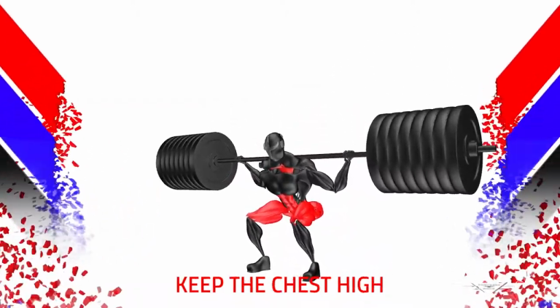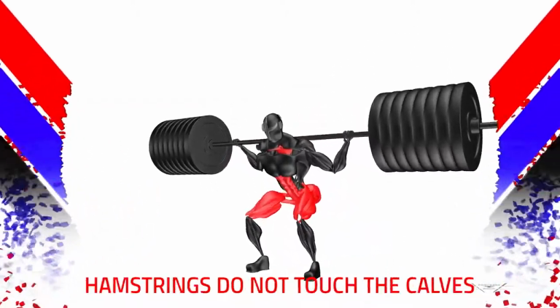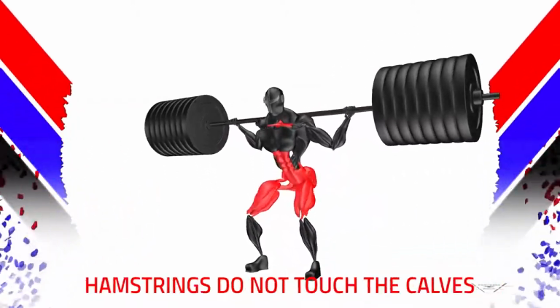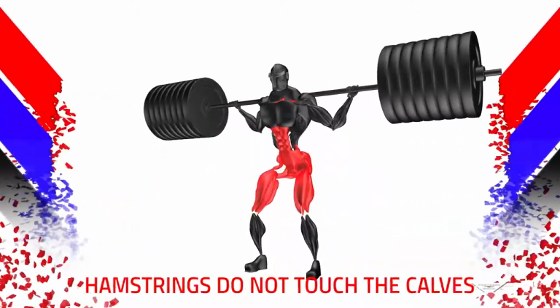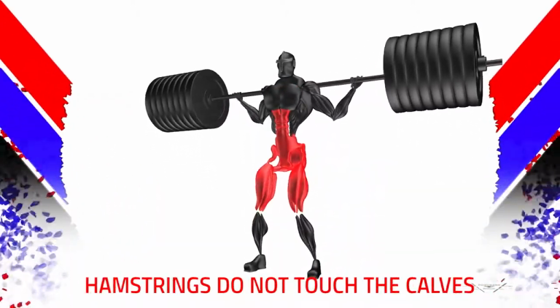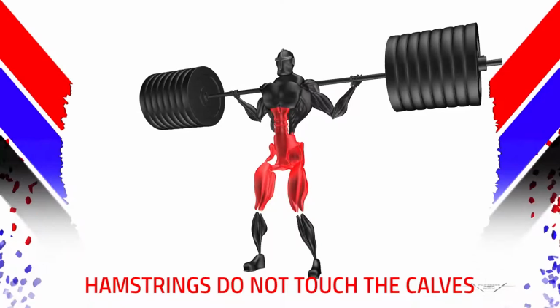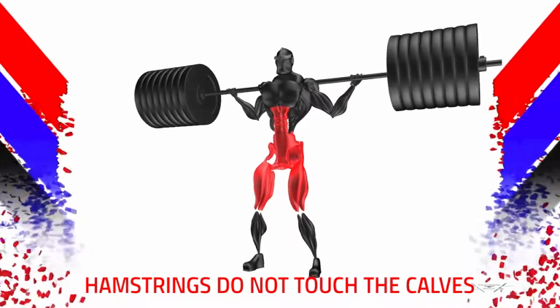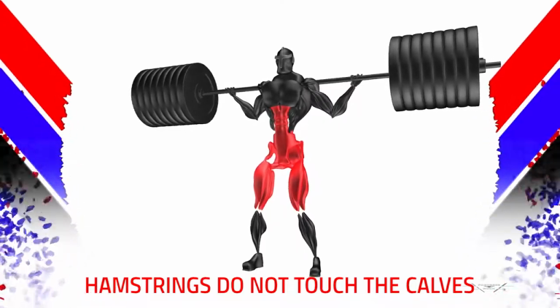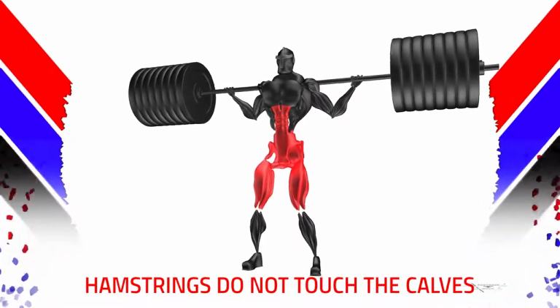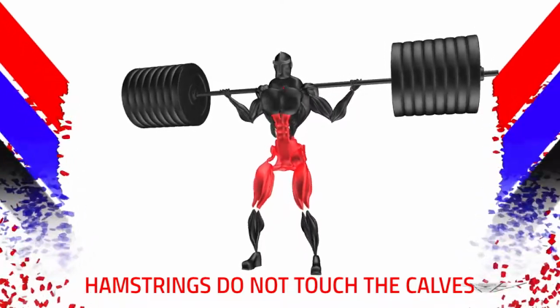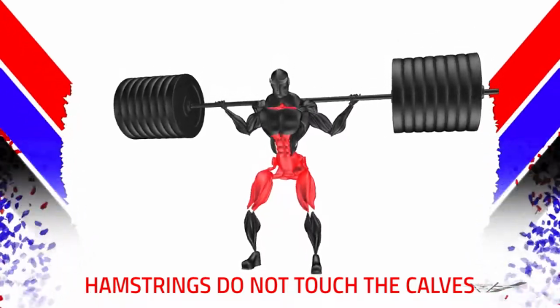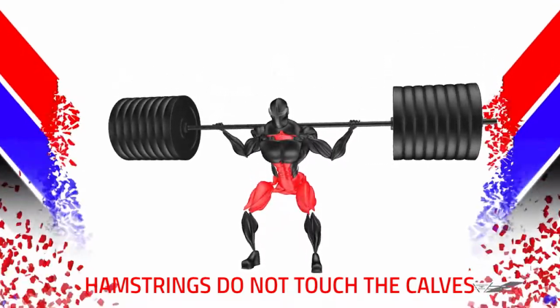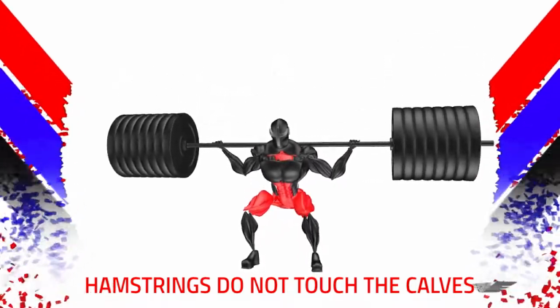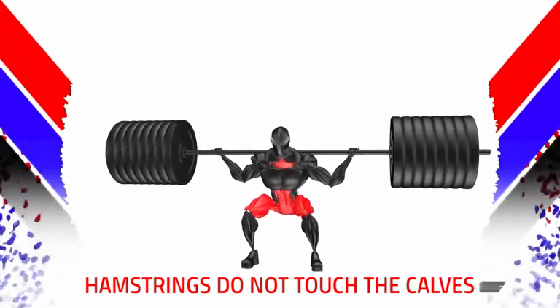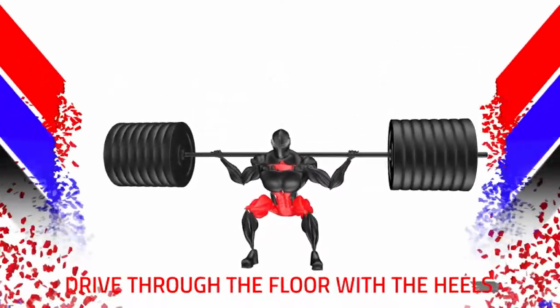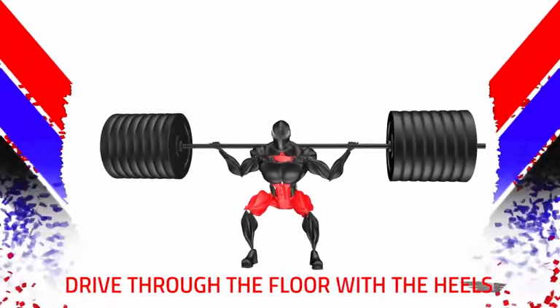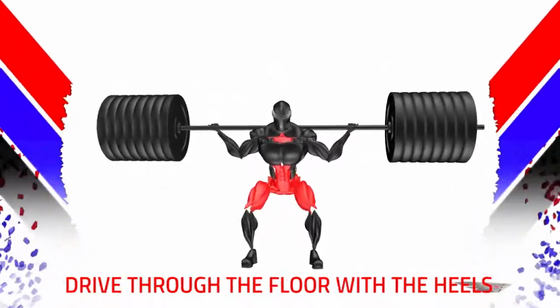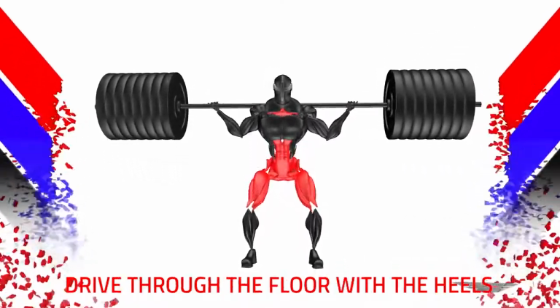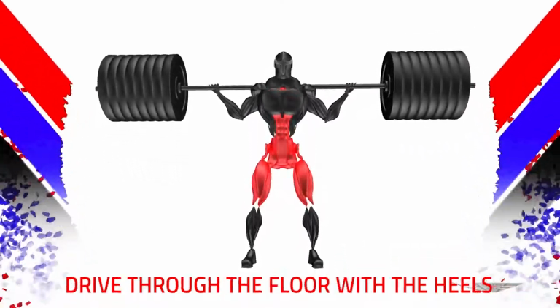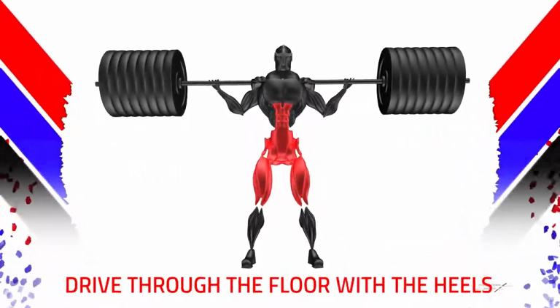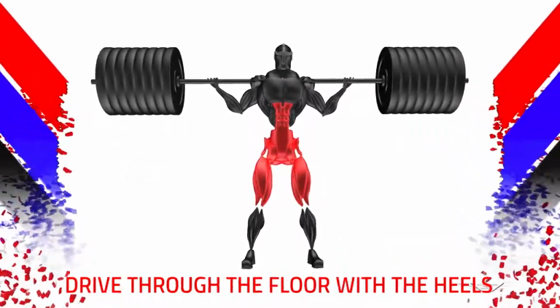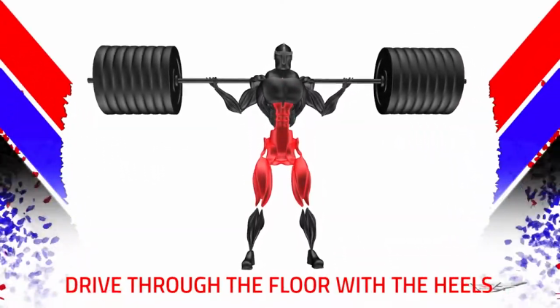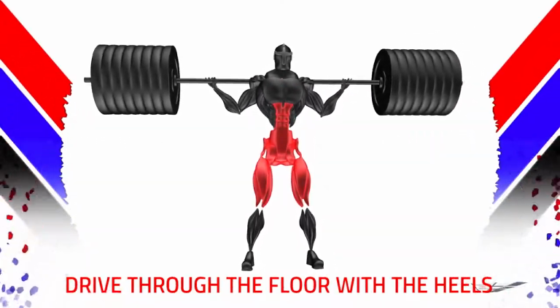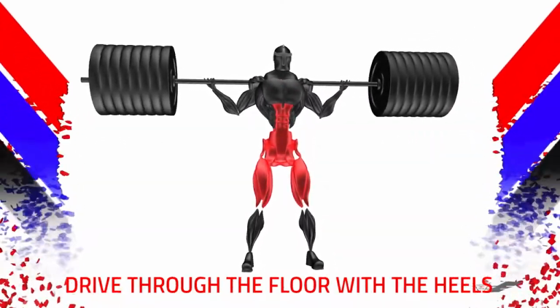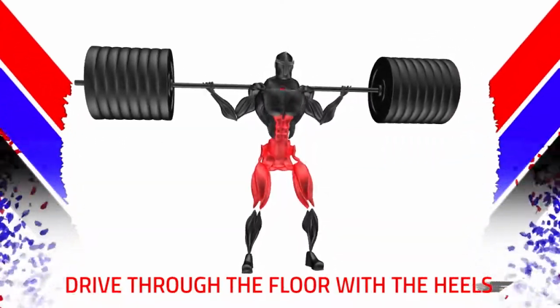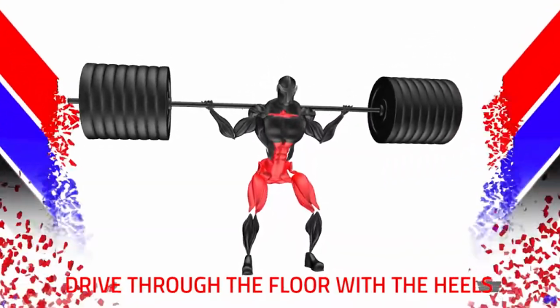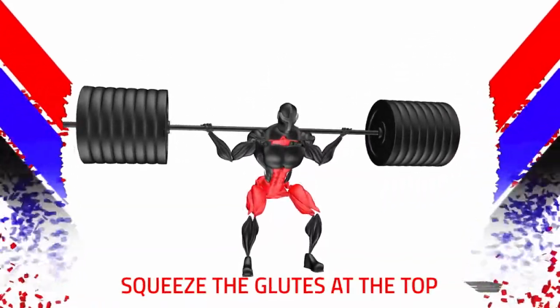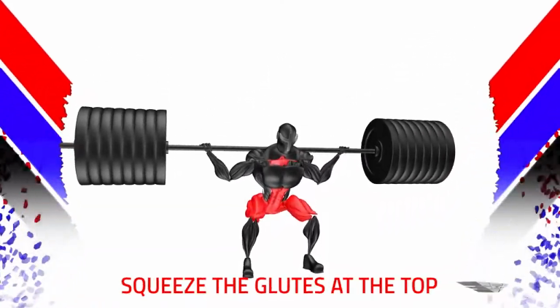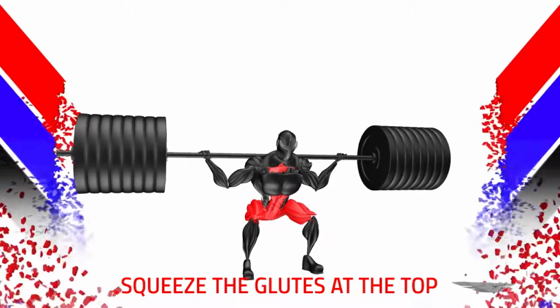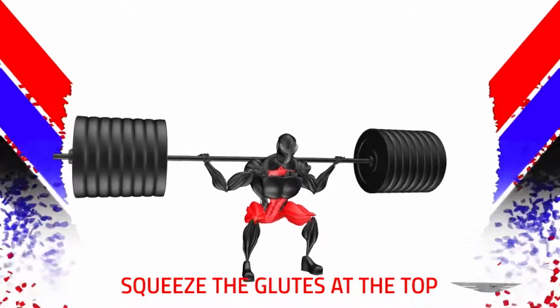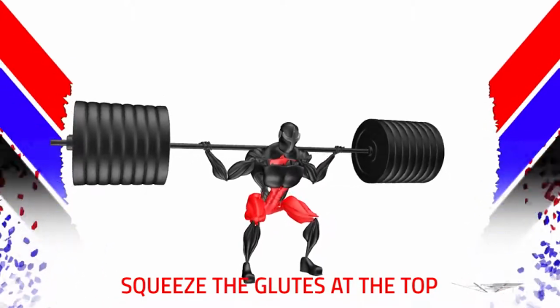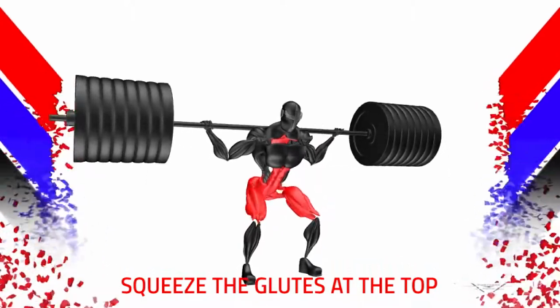Hamstrings do not touch the calves. Drive through the floor with the heel. Squeeze the glutes at the top.